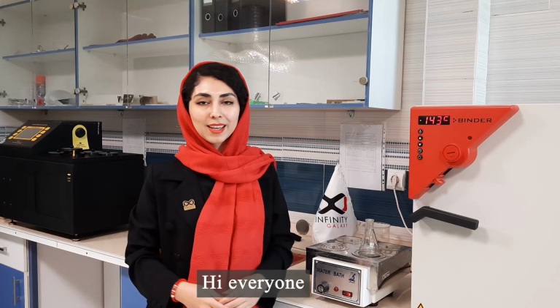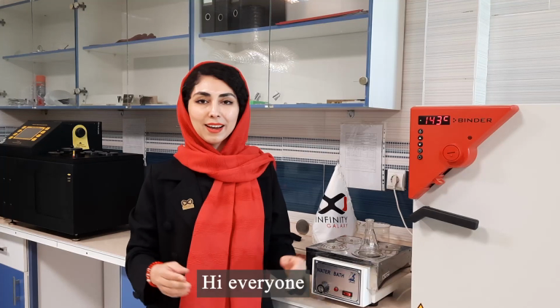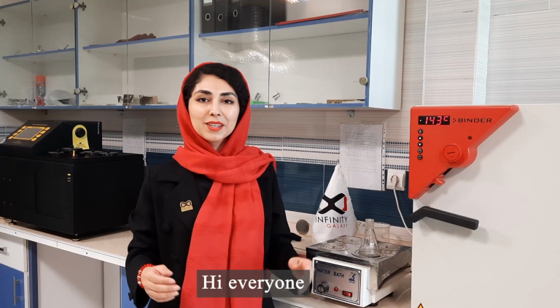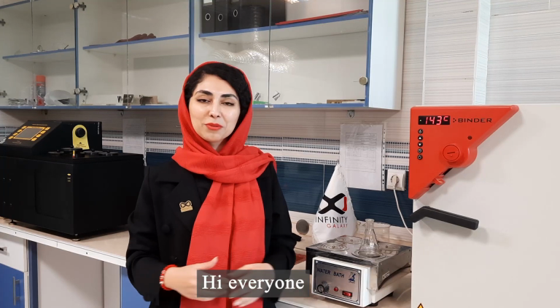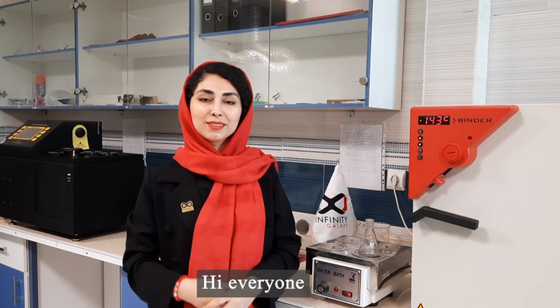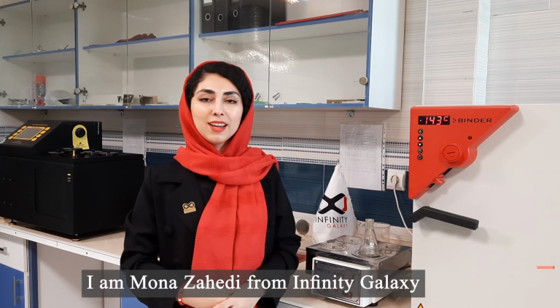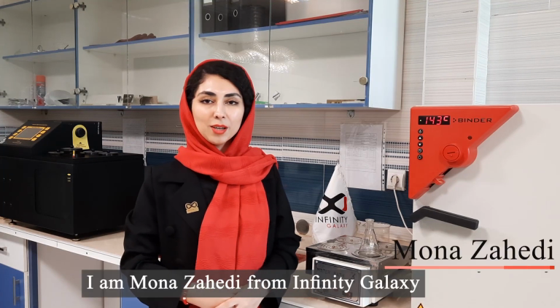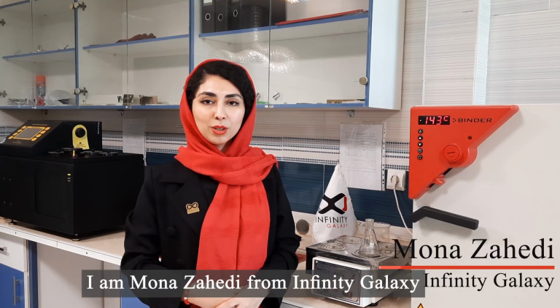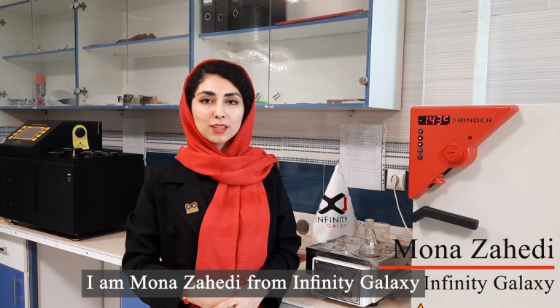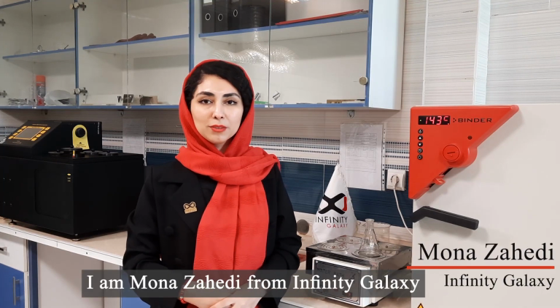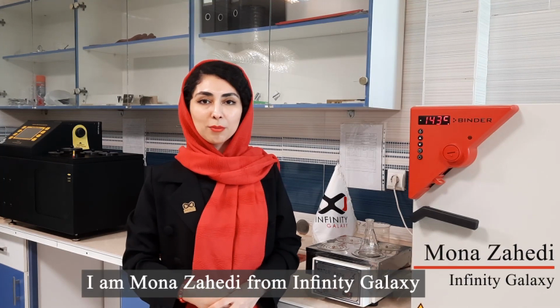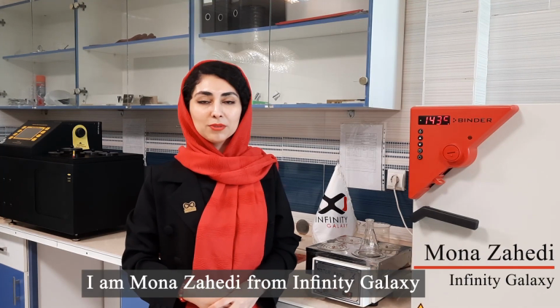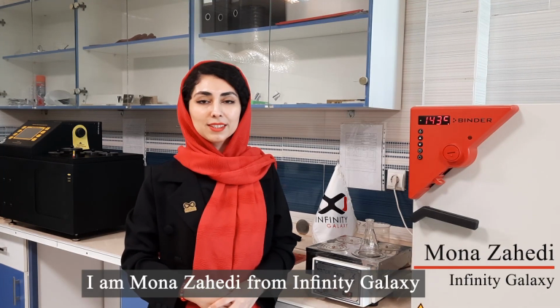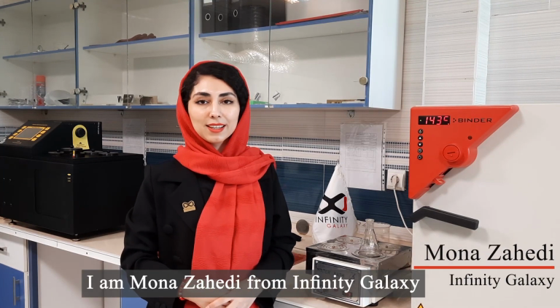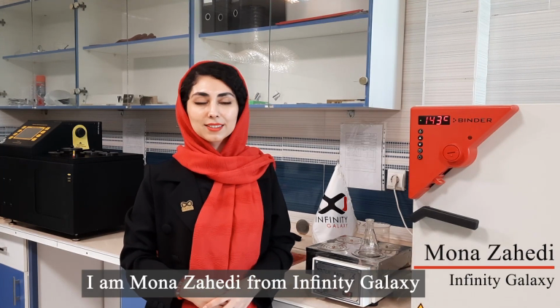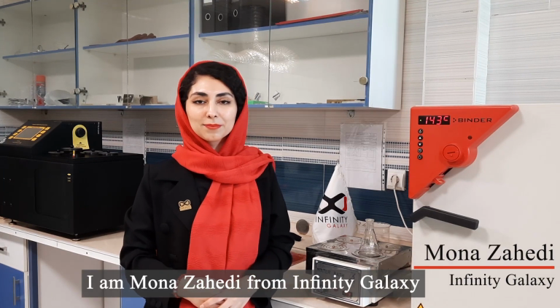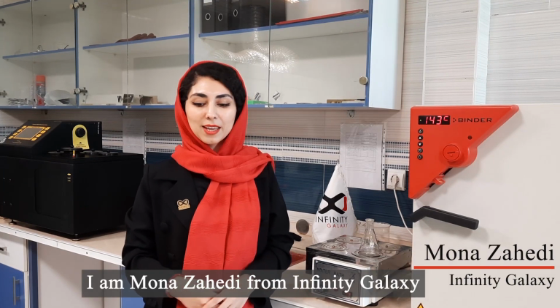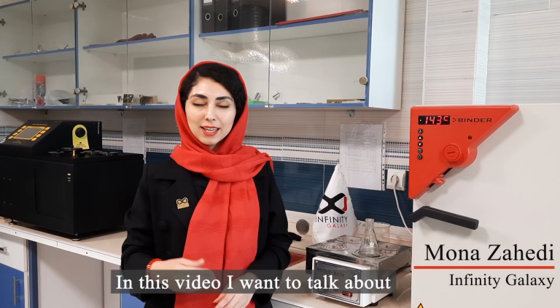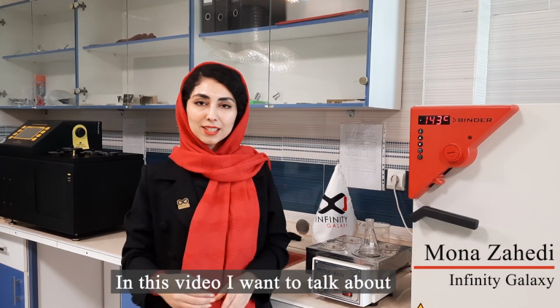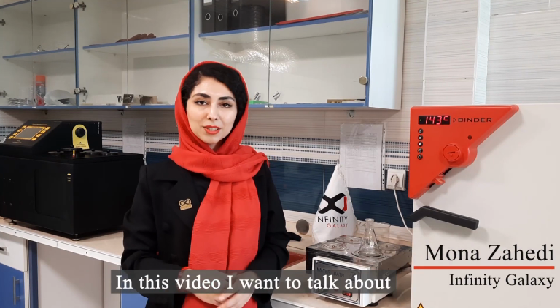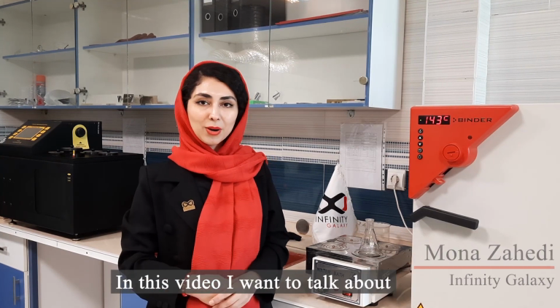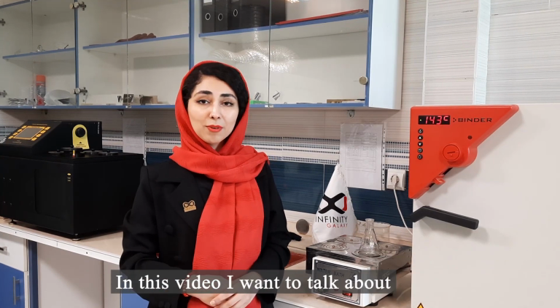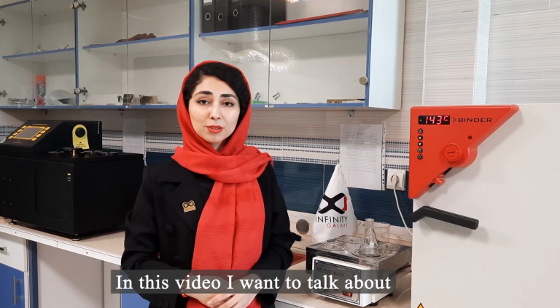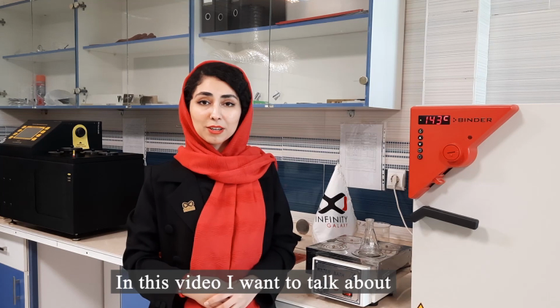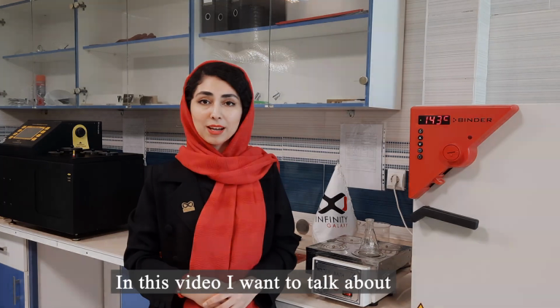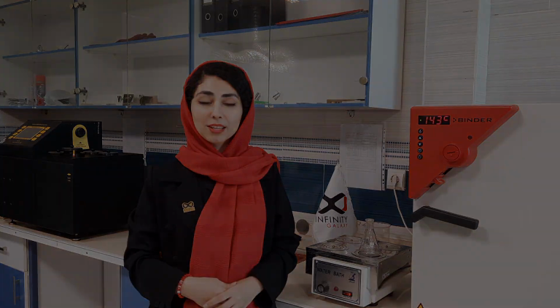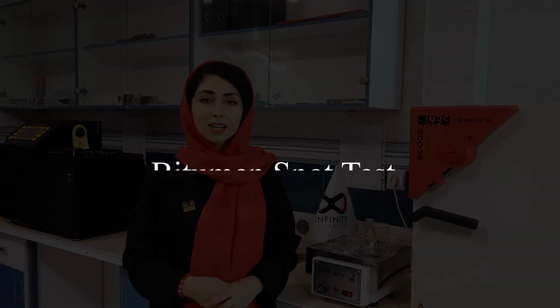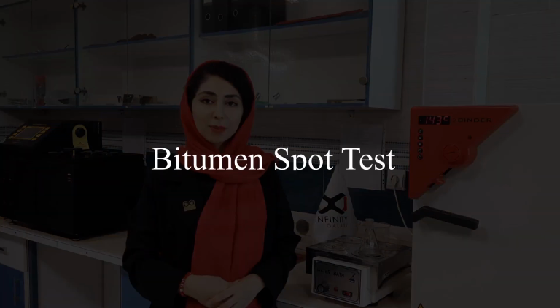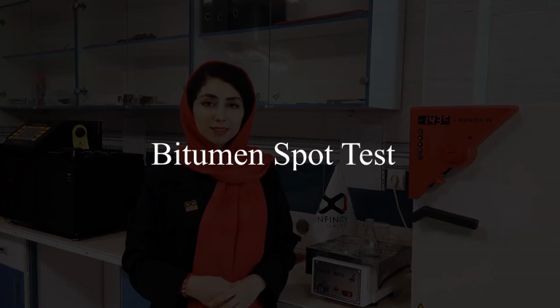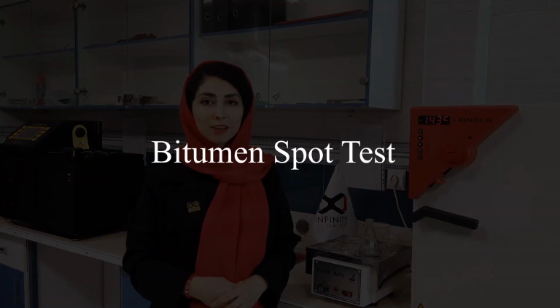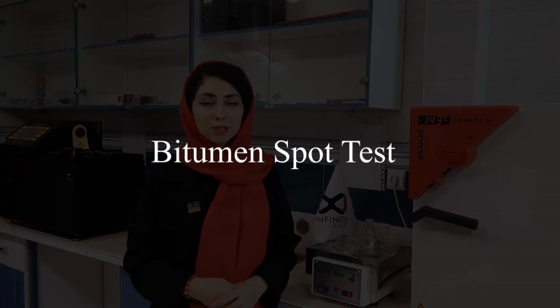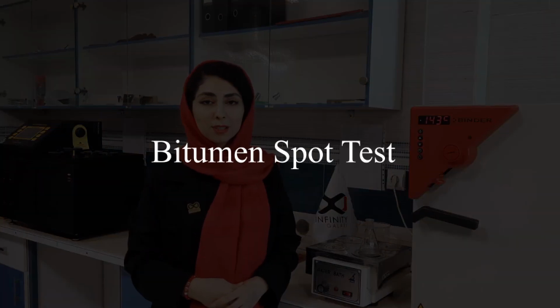Hi everyone, I'm Mona Zahedi from Infinity Galaxy. In this video, I want to talk about spot-to-stuff bitumen.